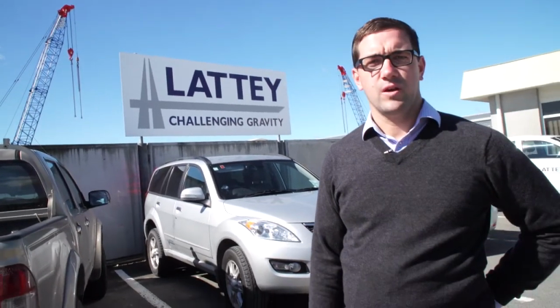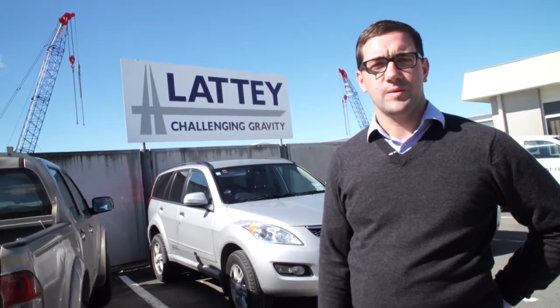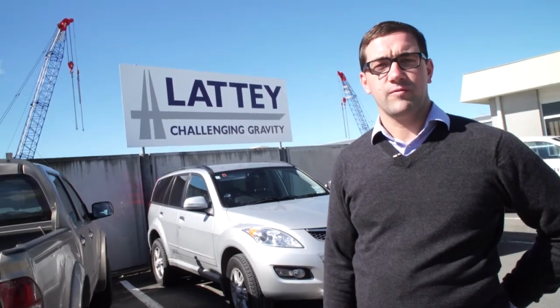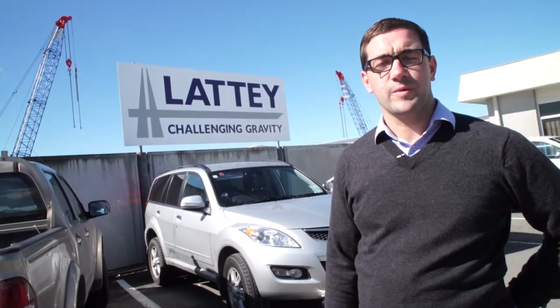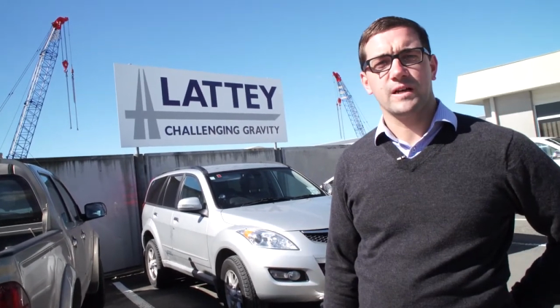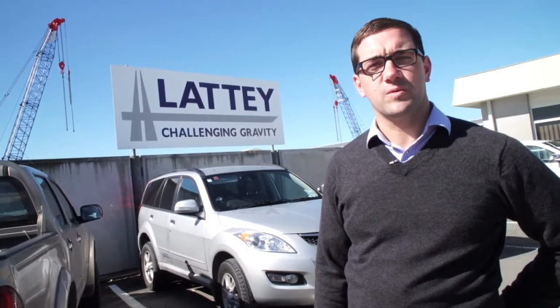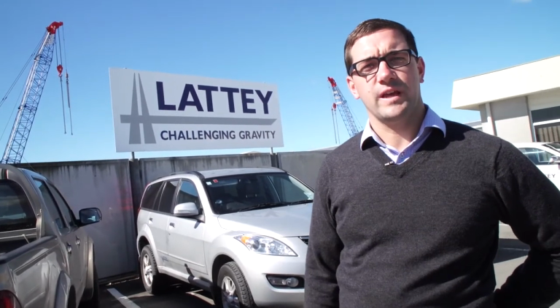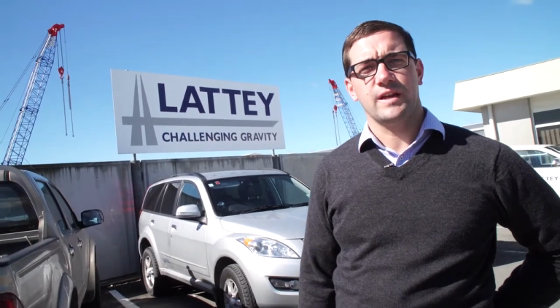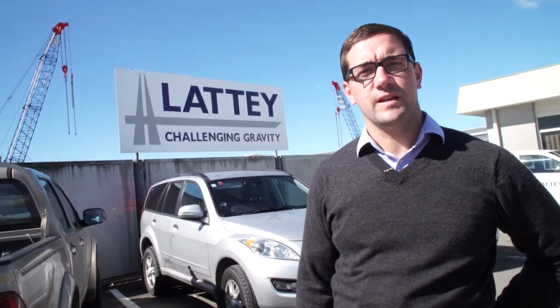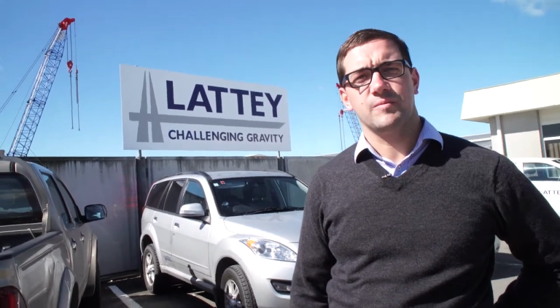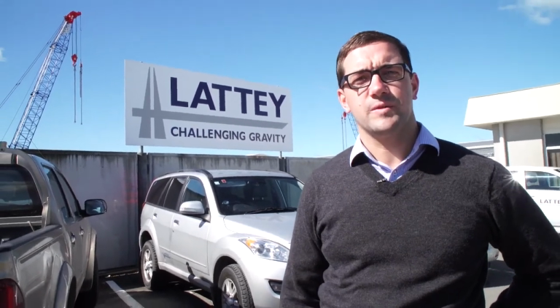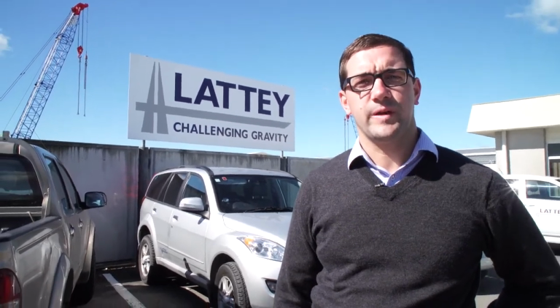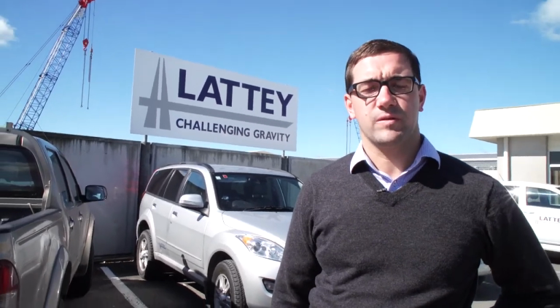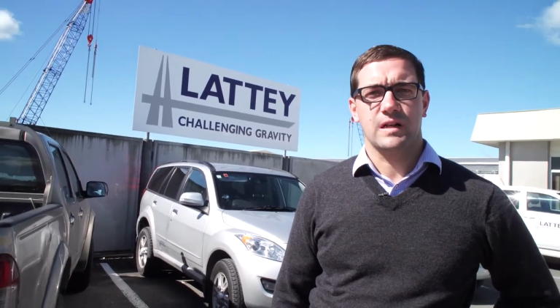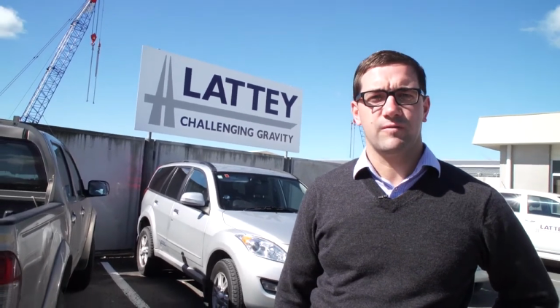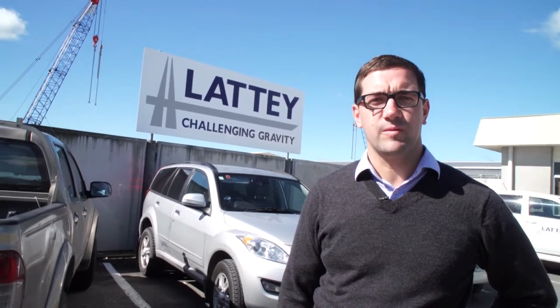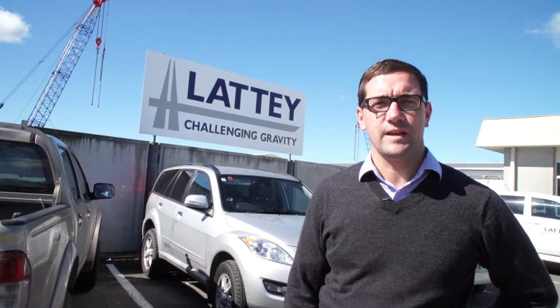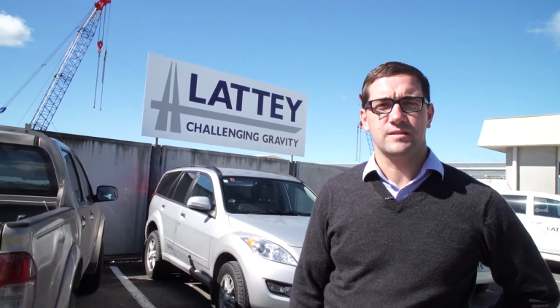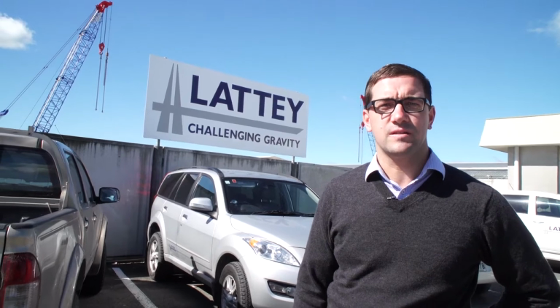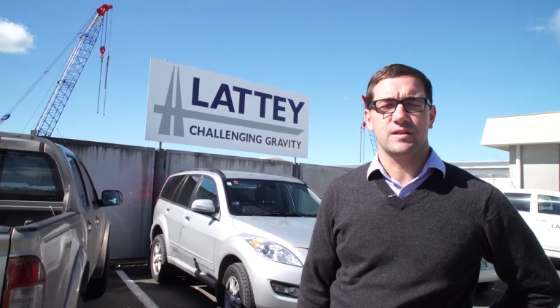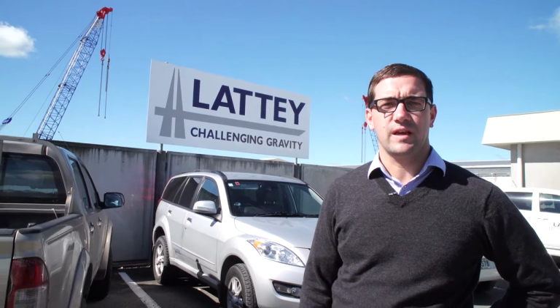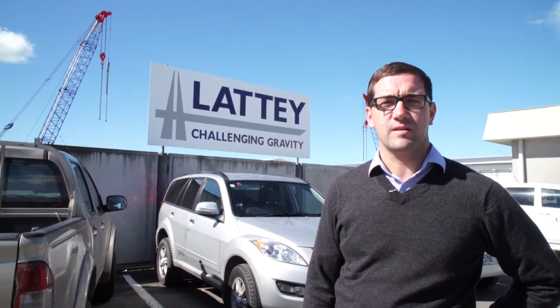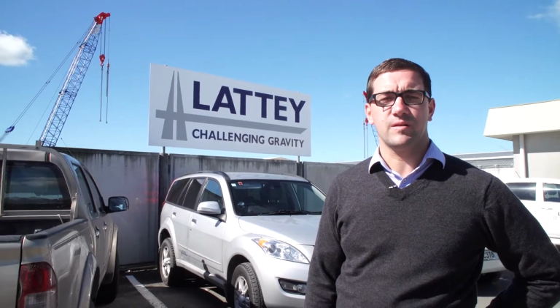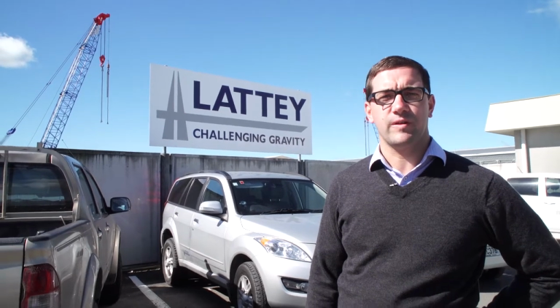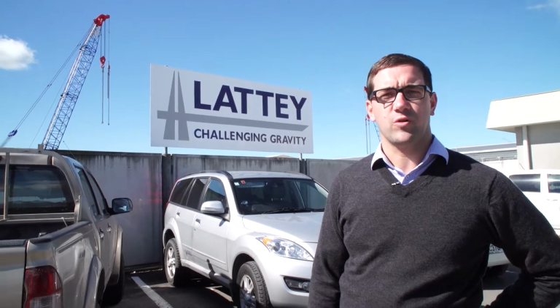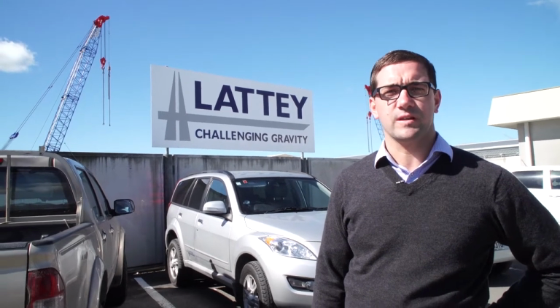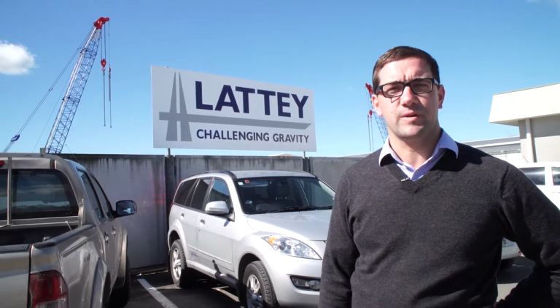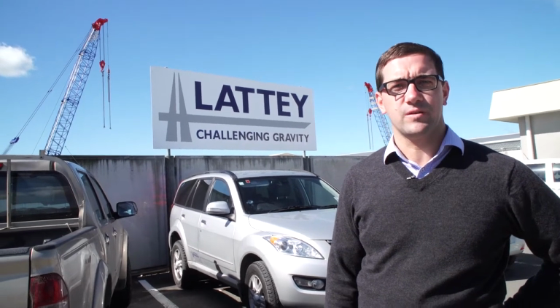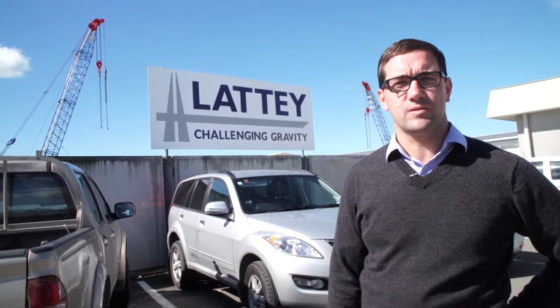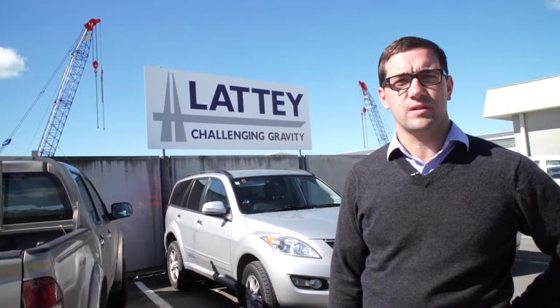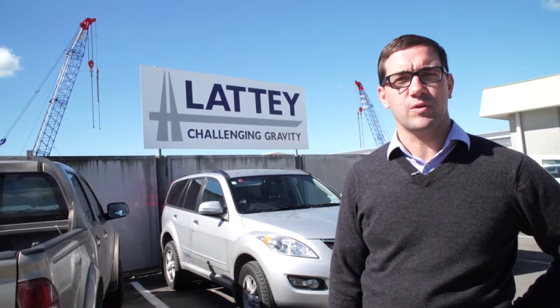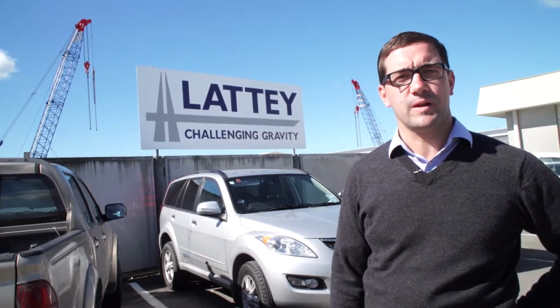I'm Dan from Castle. We're here today to meet with Clint from Latties to see how some of our products are being used in the workplace.